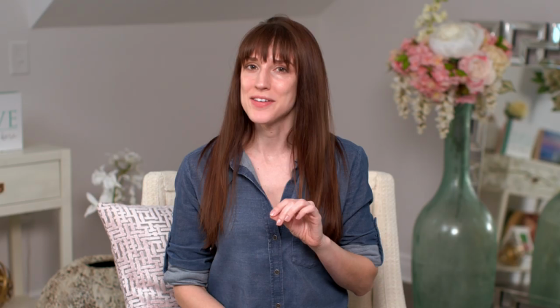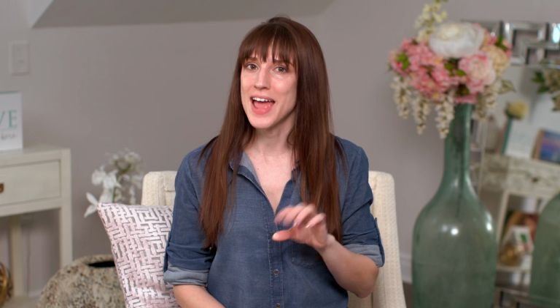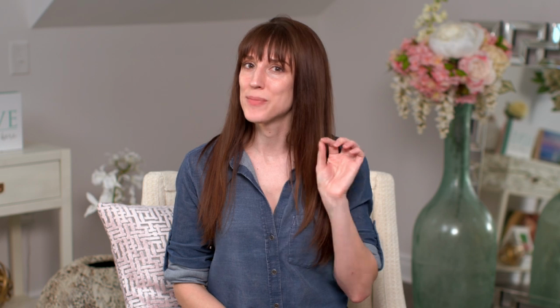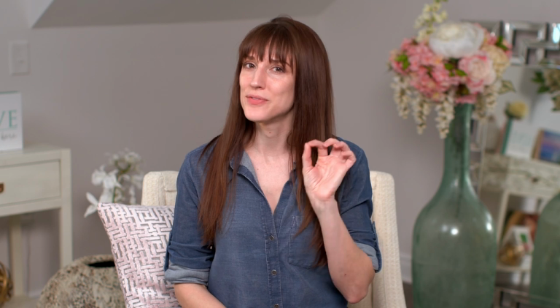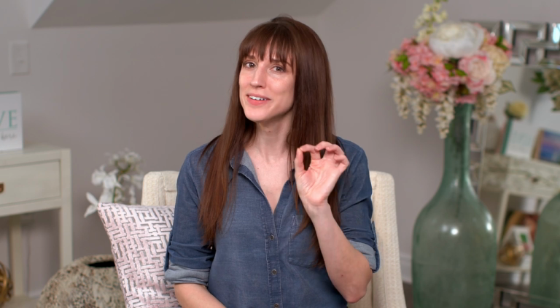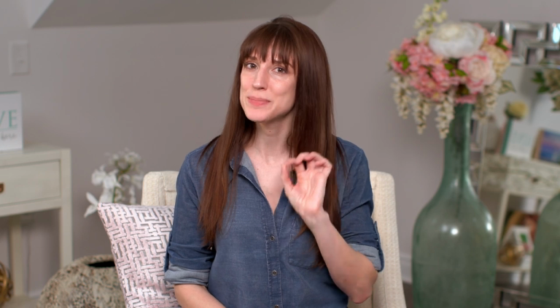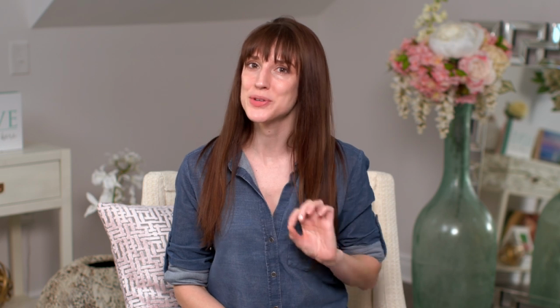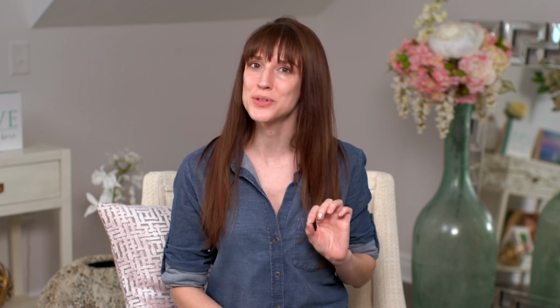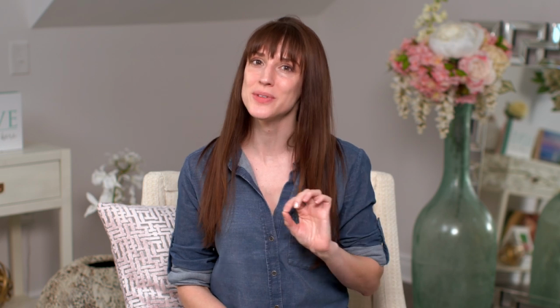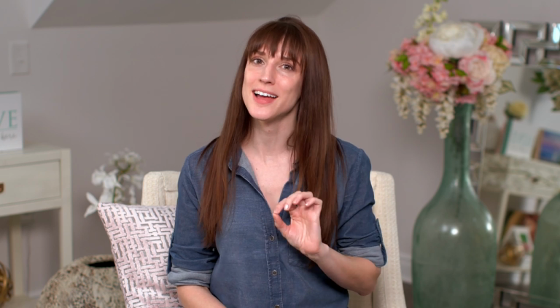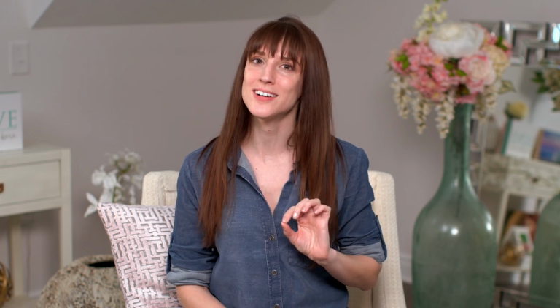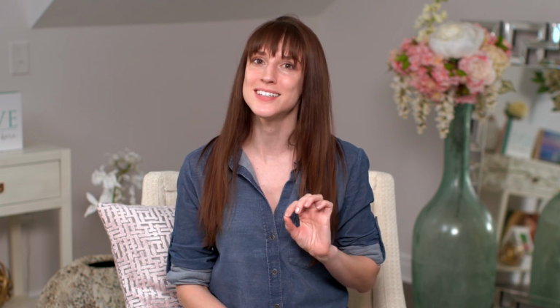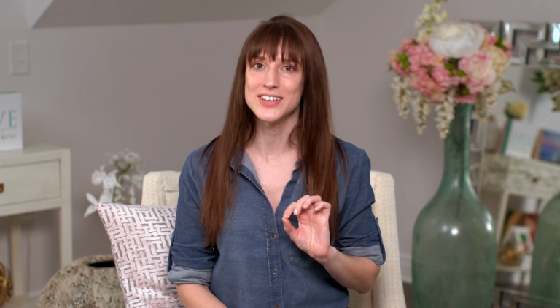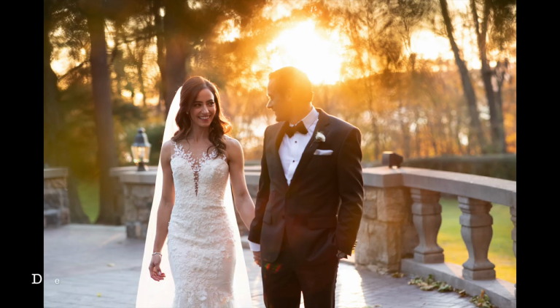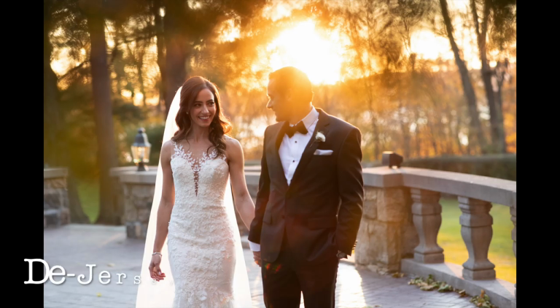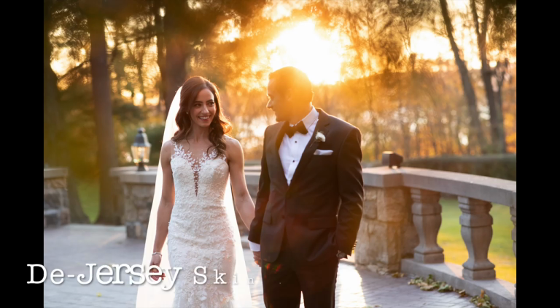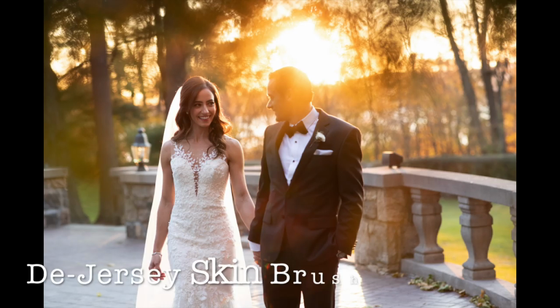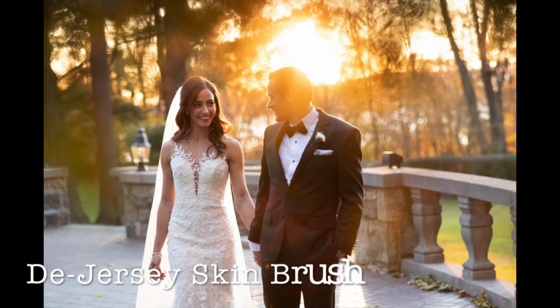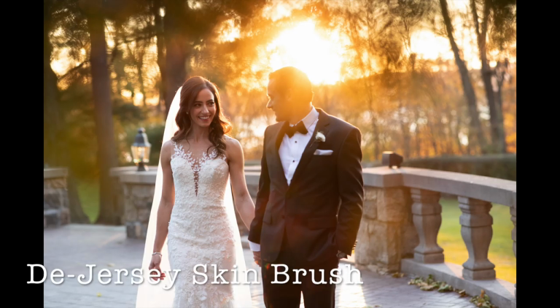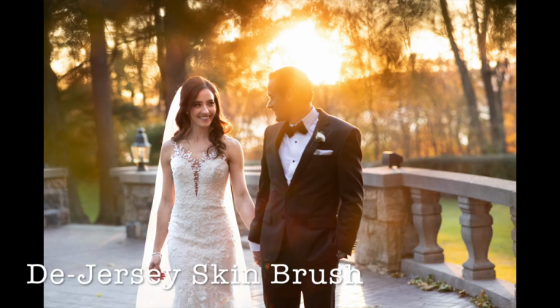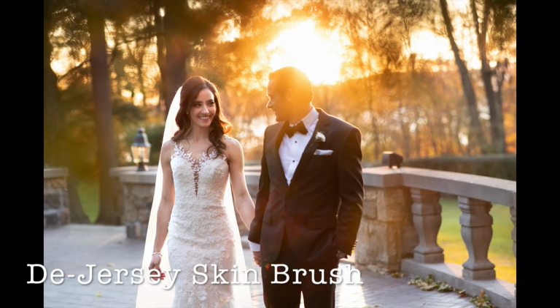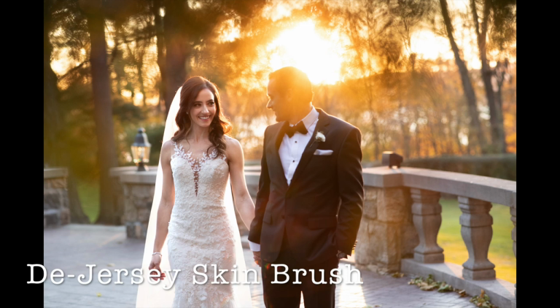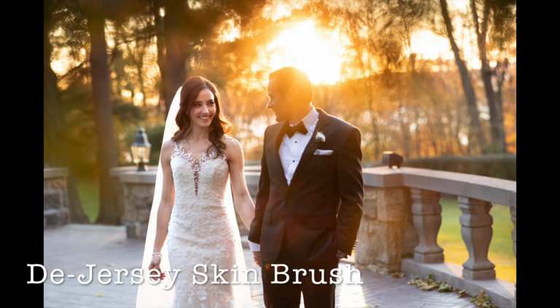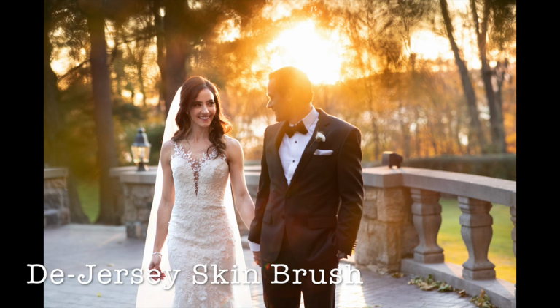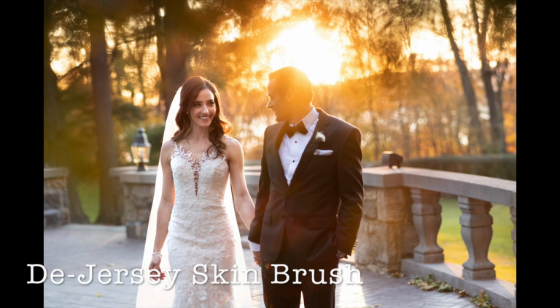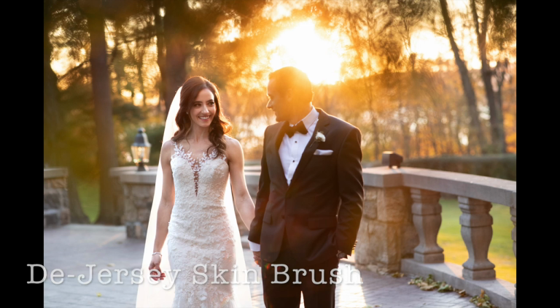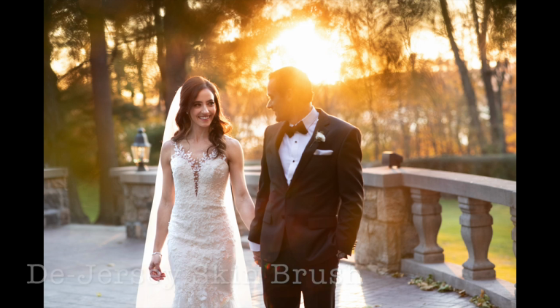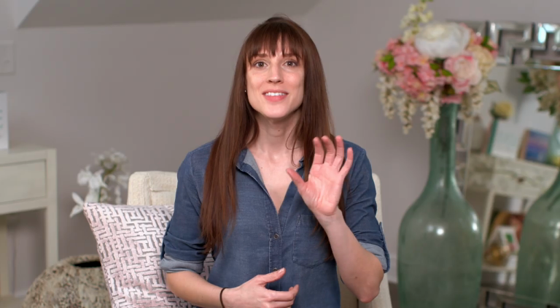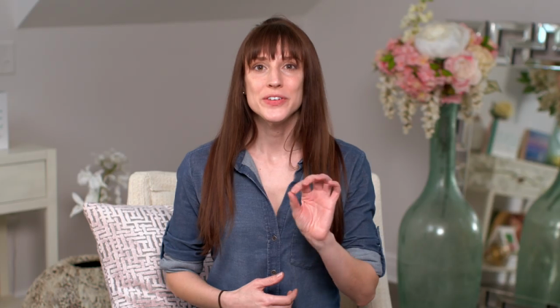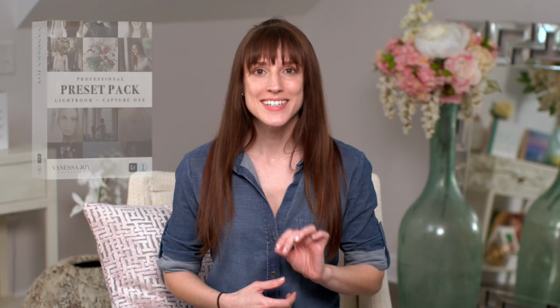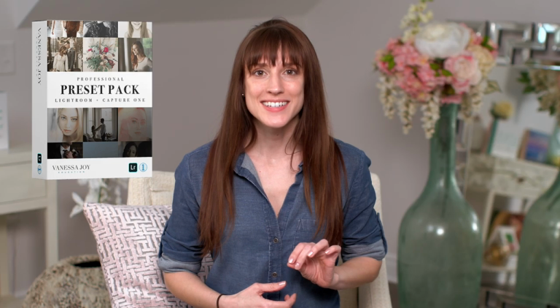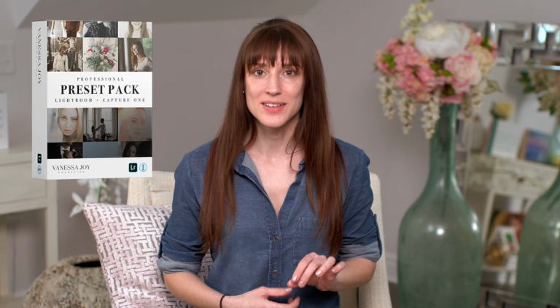I even have my very special tool that I call D-Jersey Skin. It gets rid of fake tans on anyone.